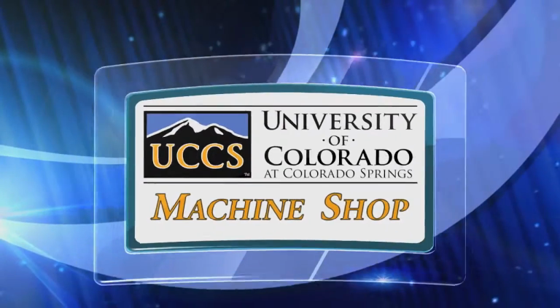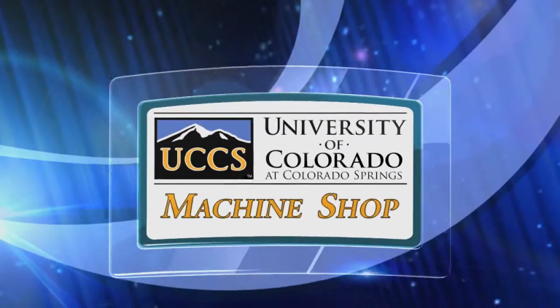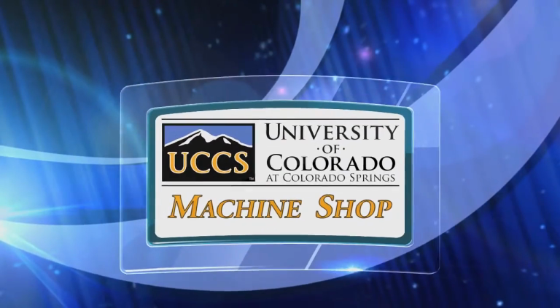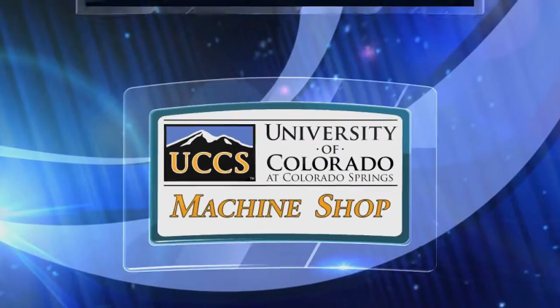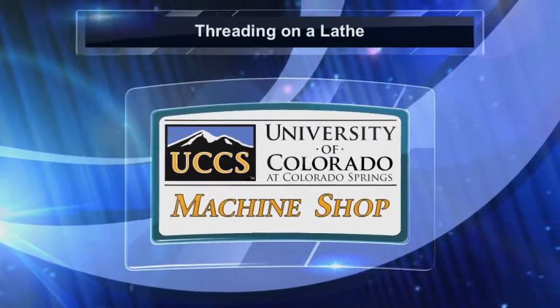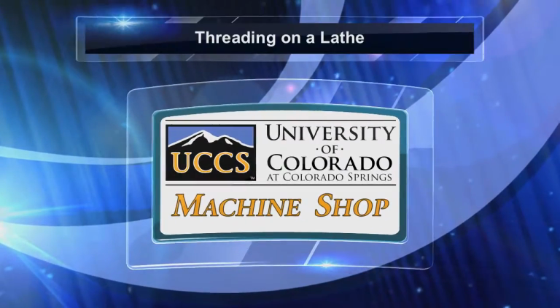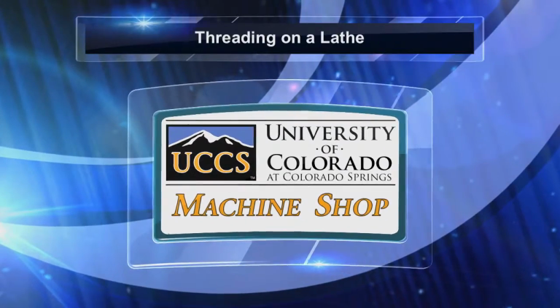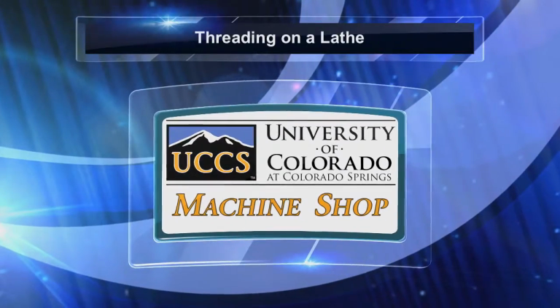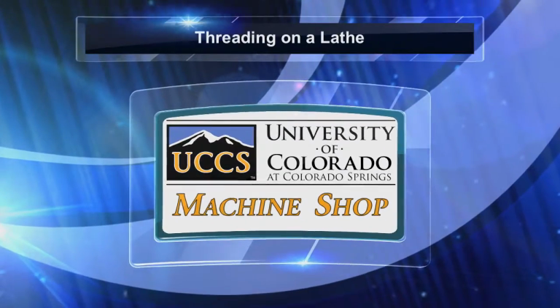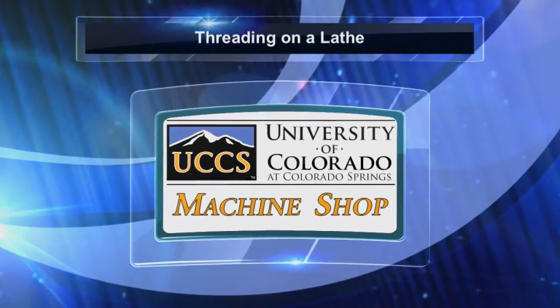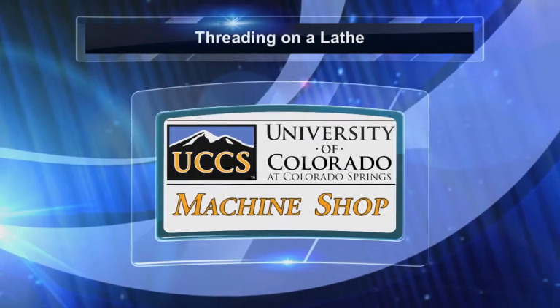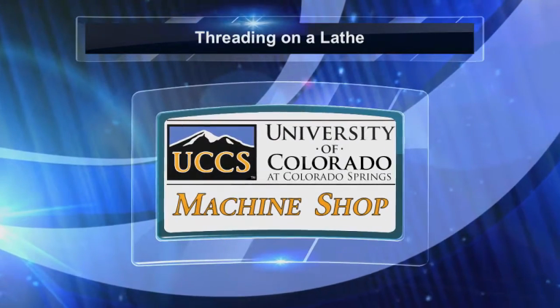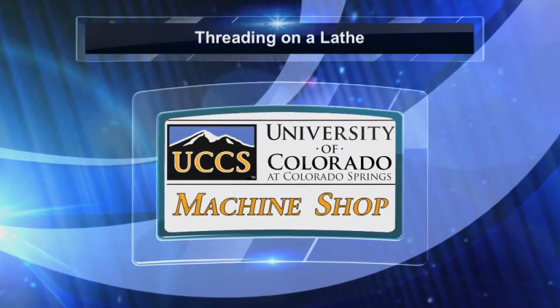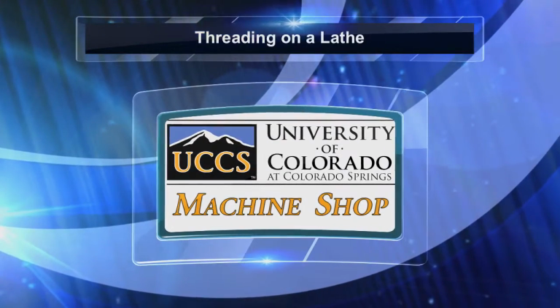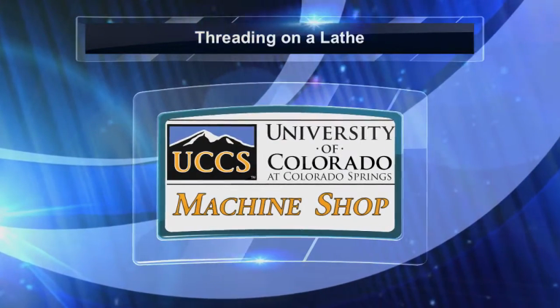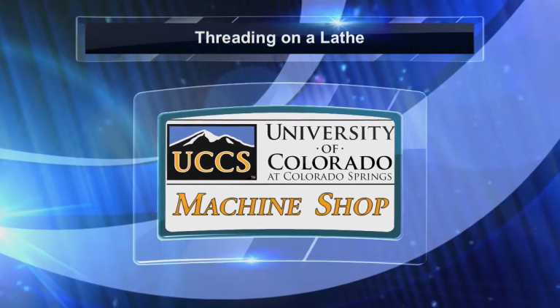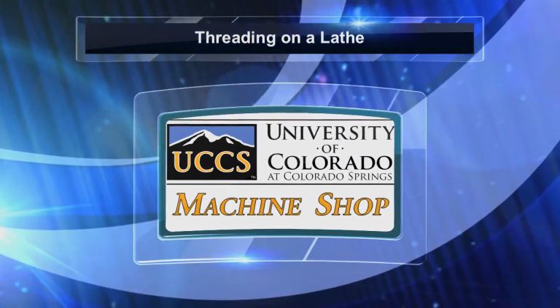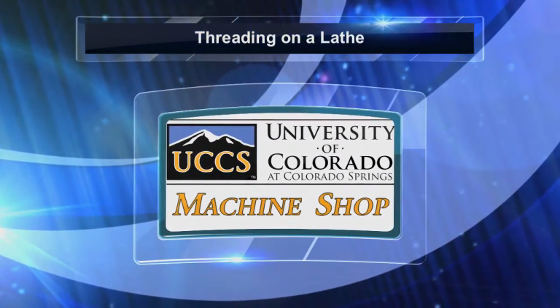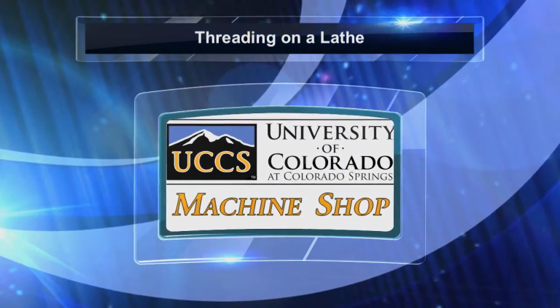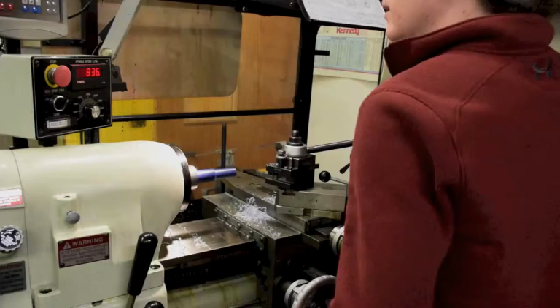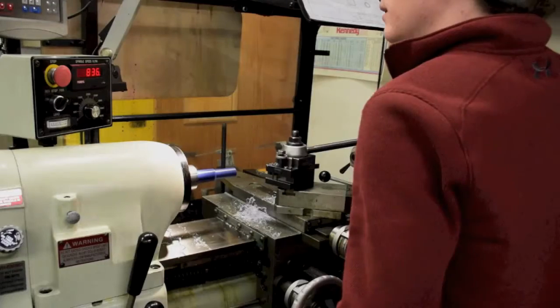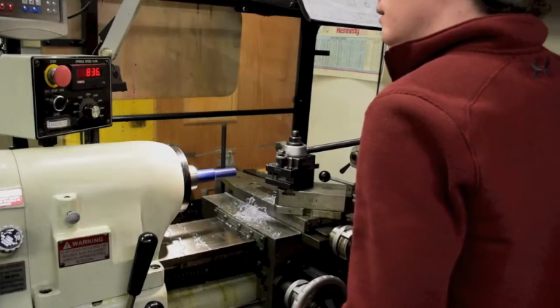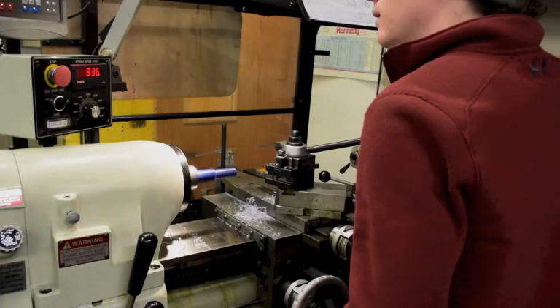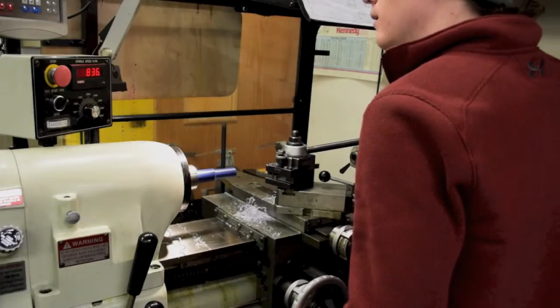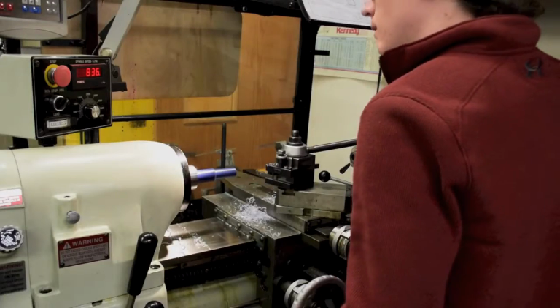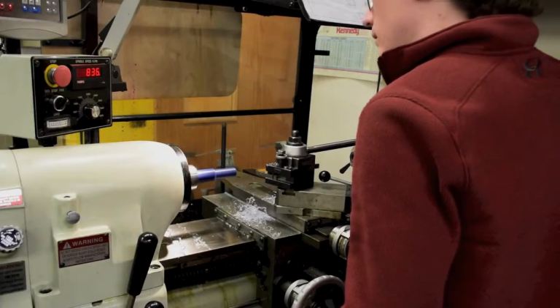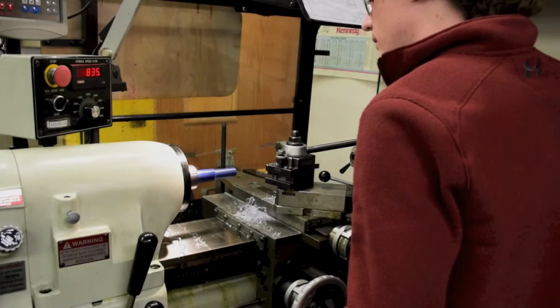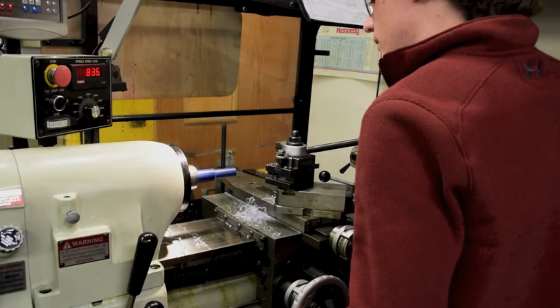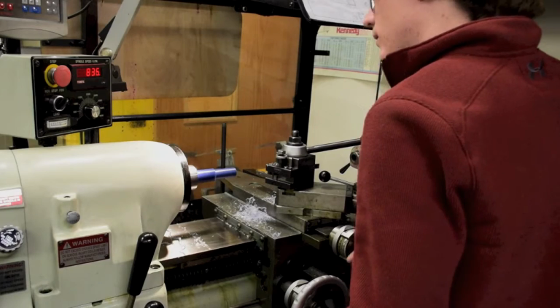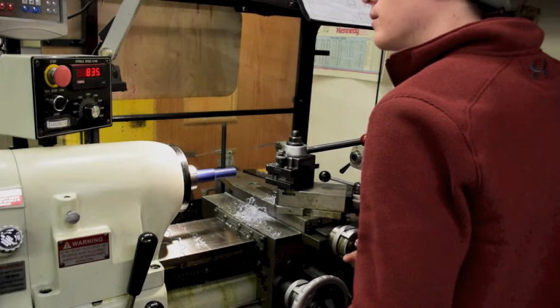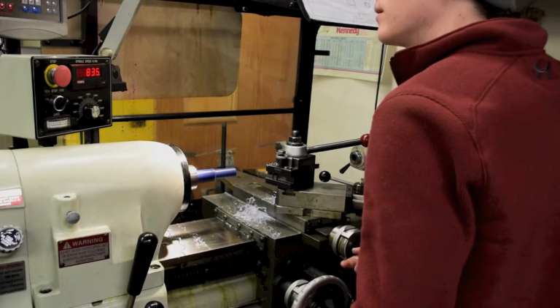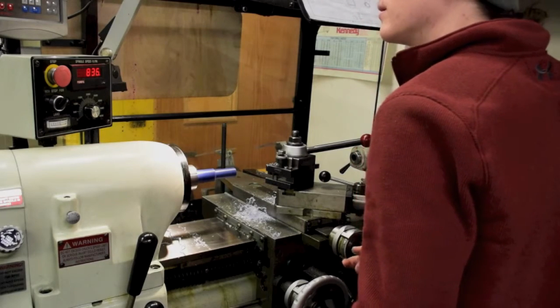Welcome to another UCCS Machine Shop video. Today we will show you how to thread on a lathe.